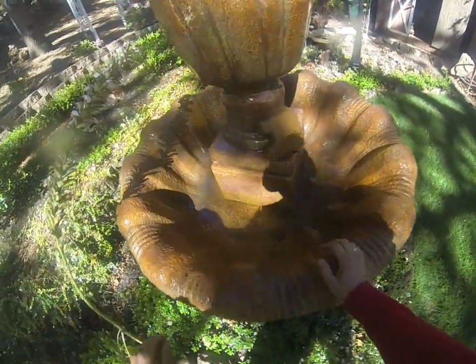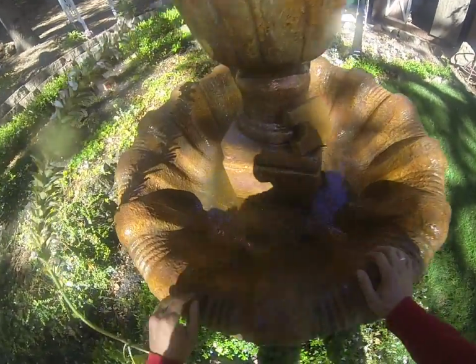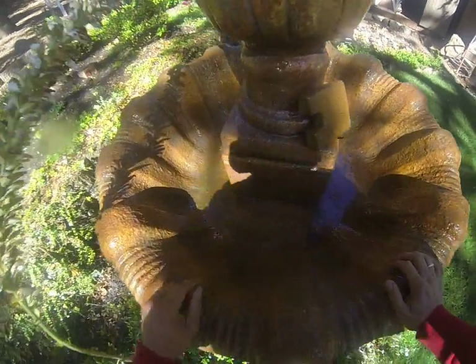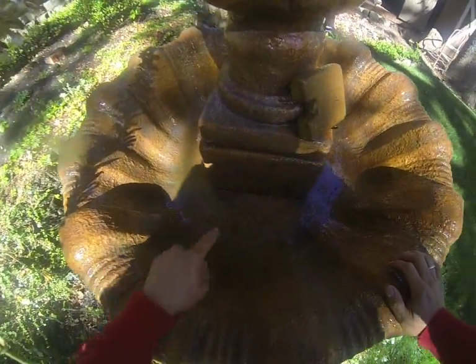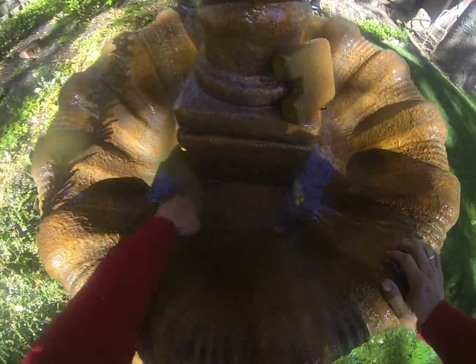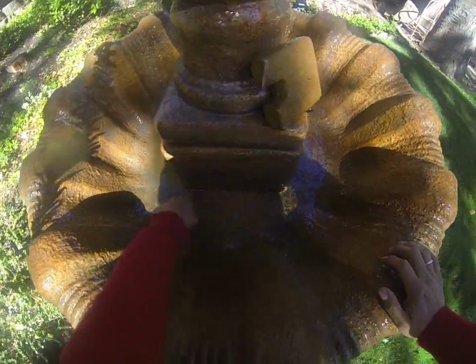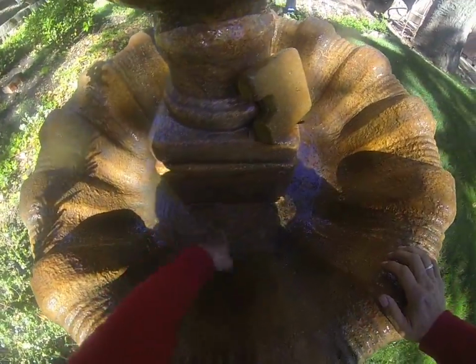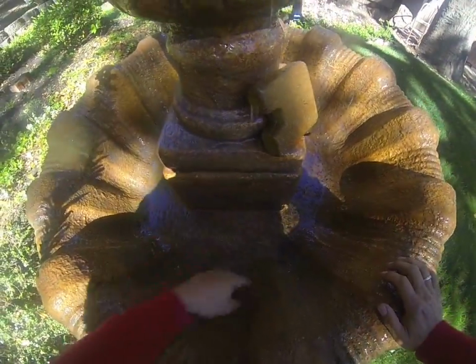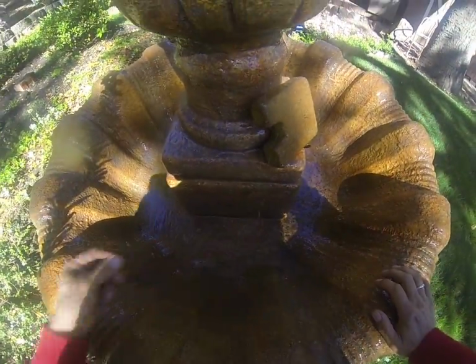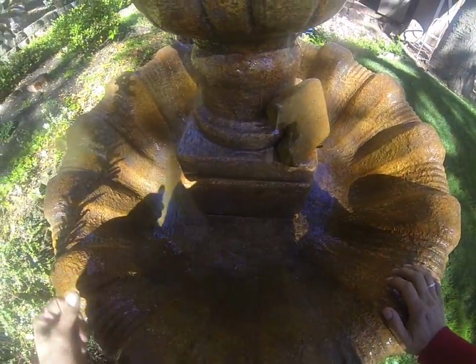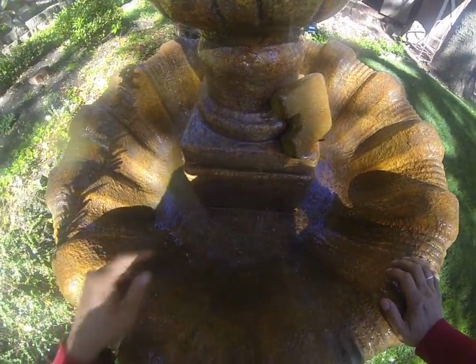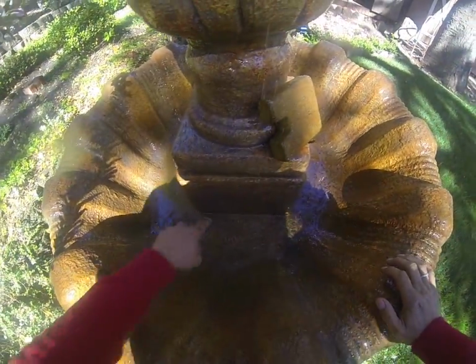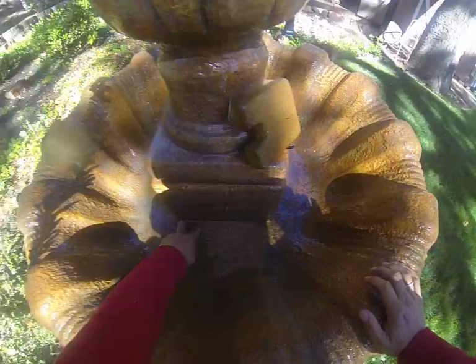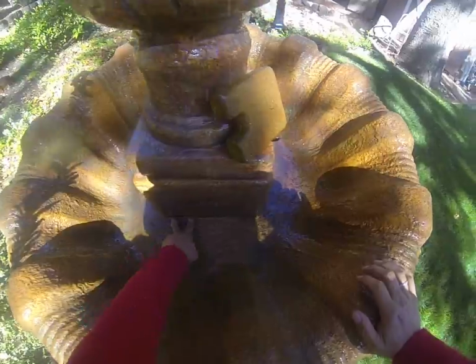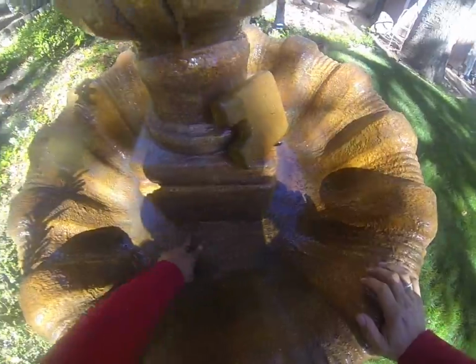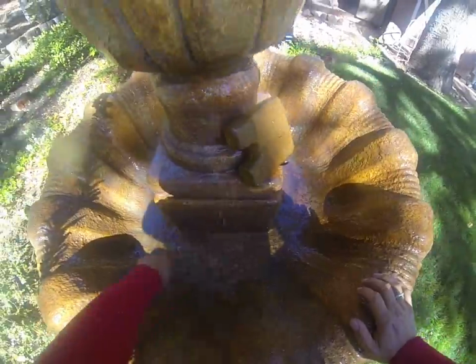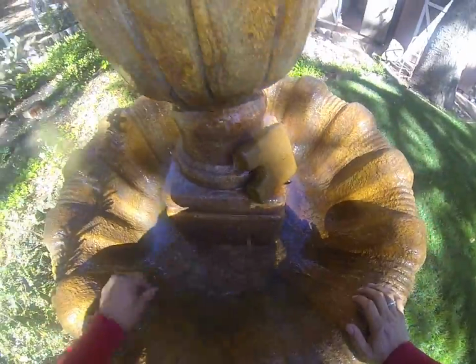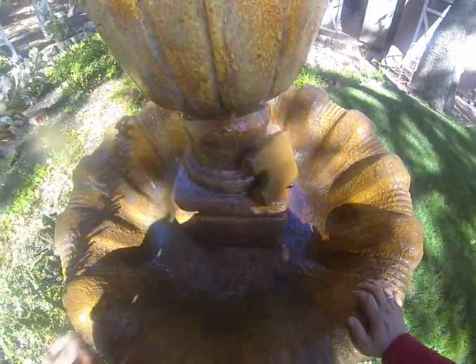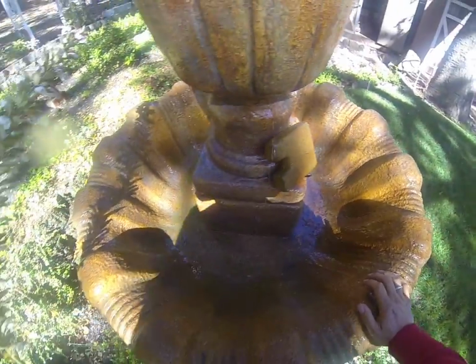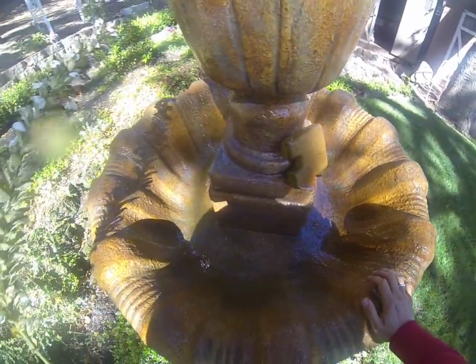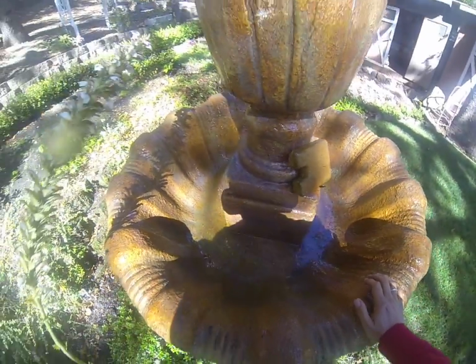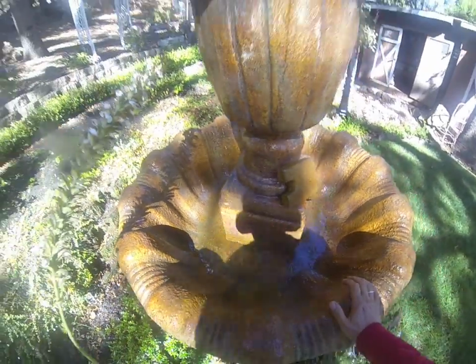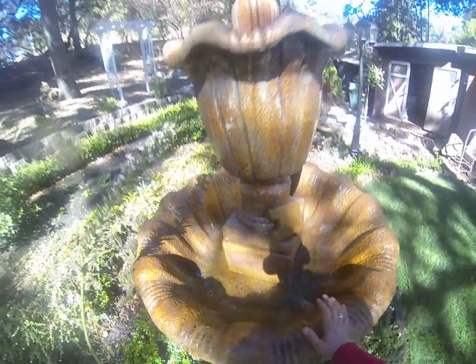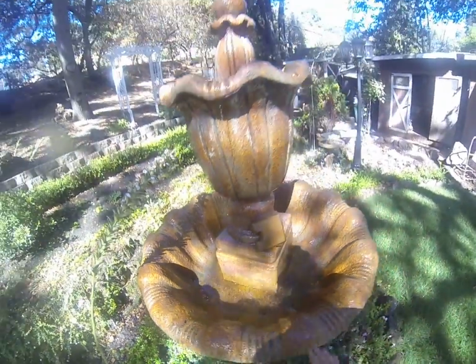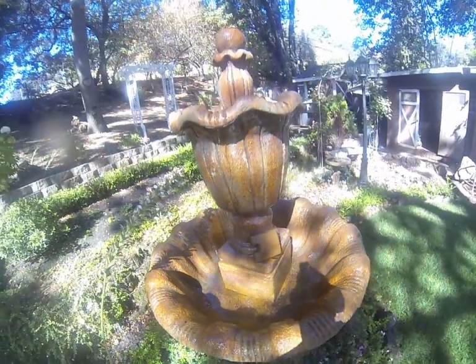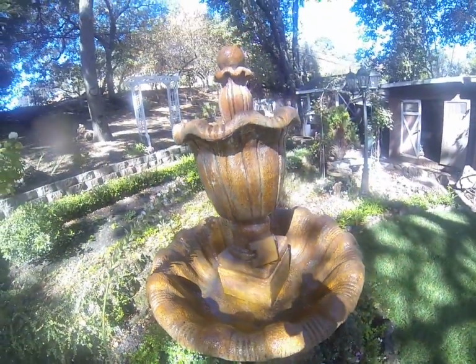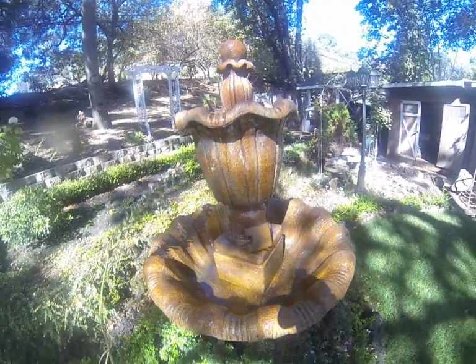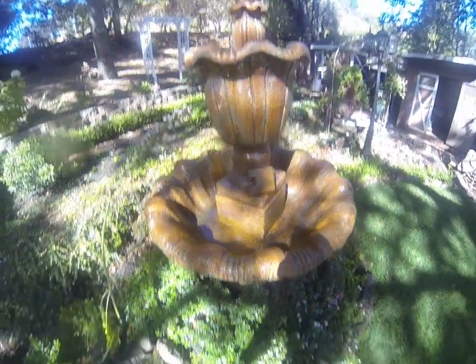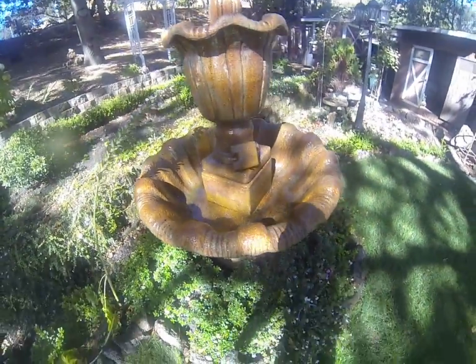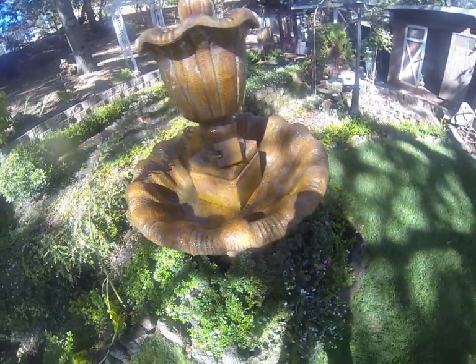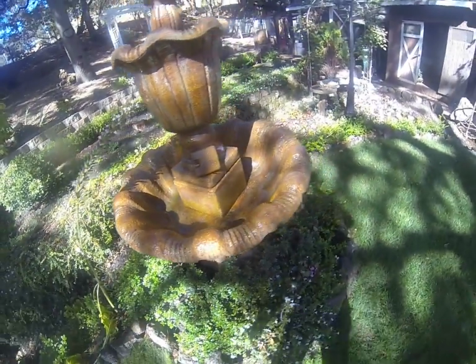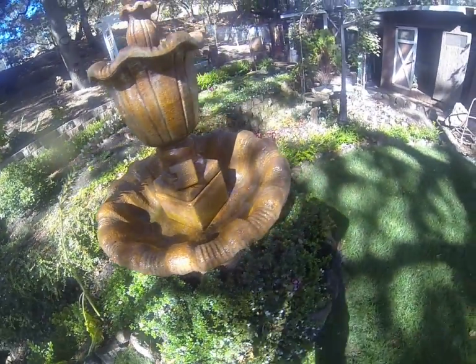And that's how you clean and empty a fountain. Thanks everybody for watching. Take care.